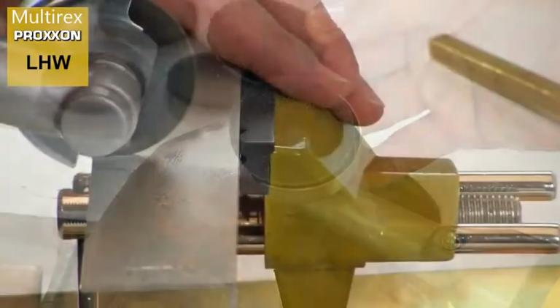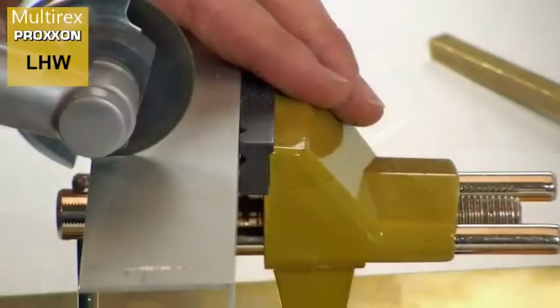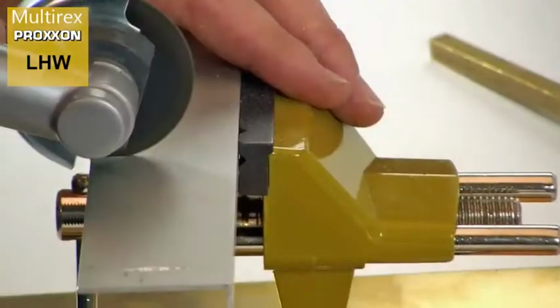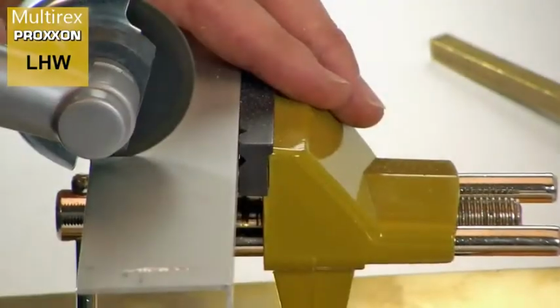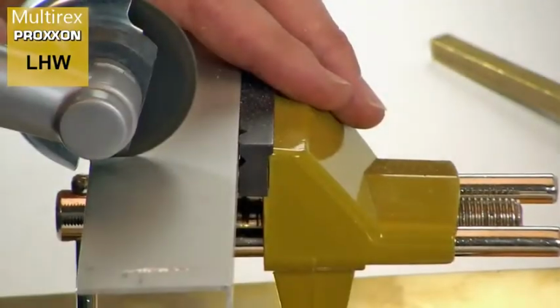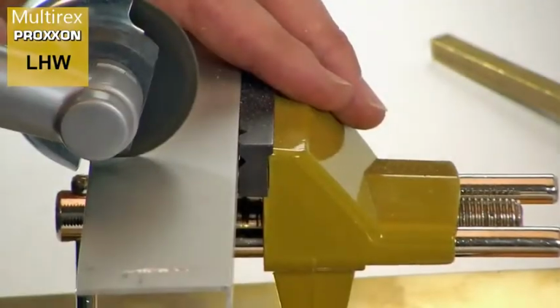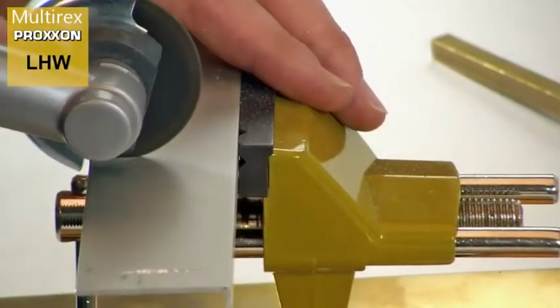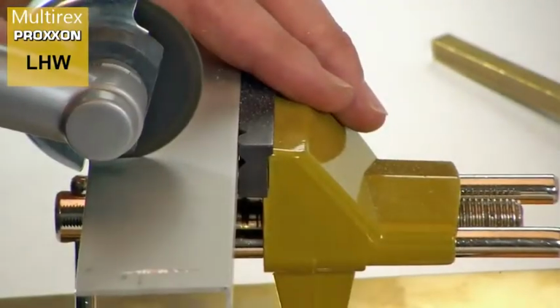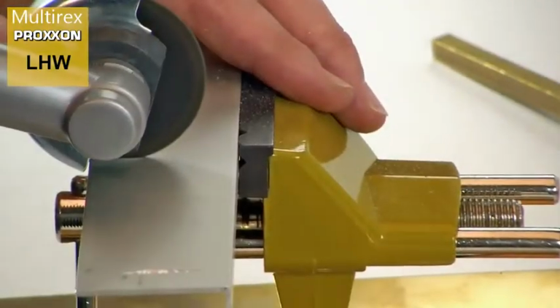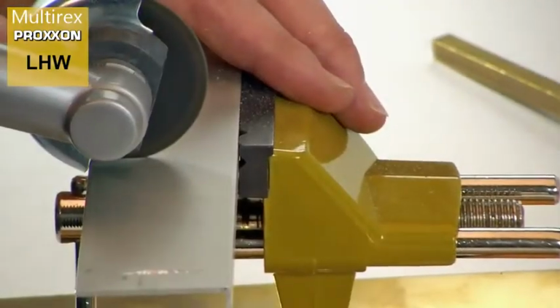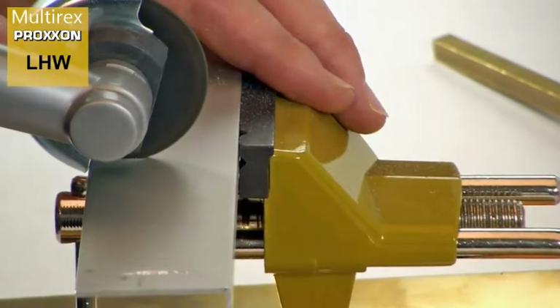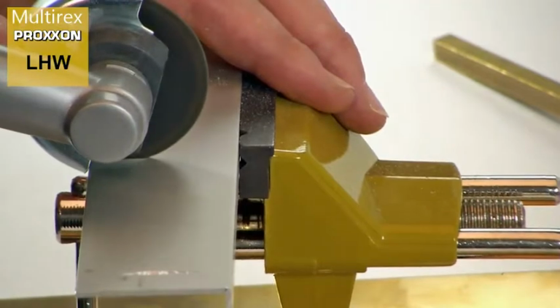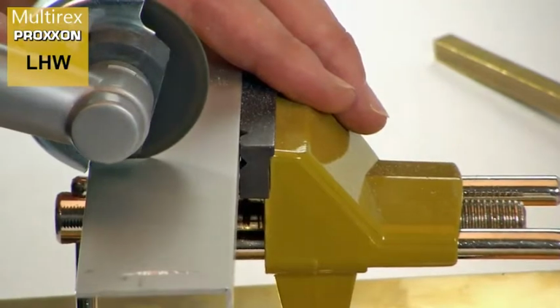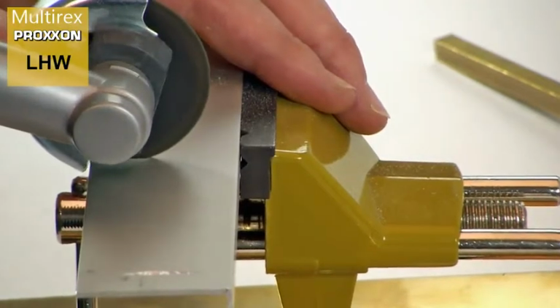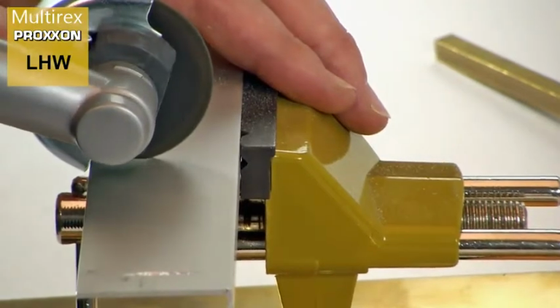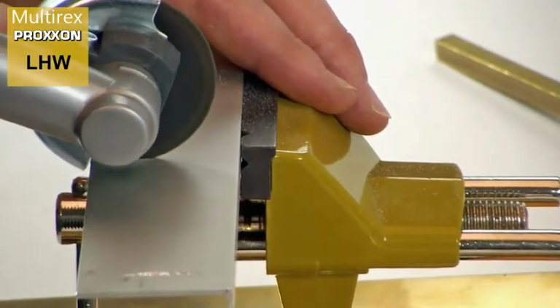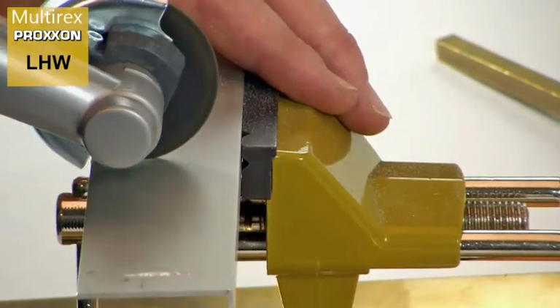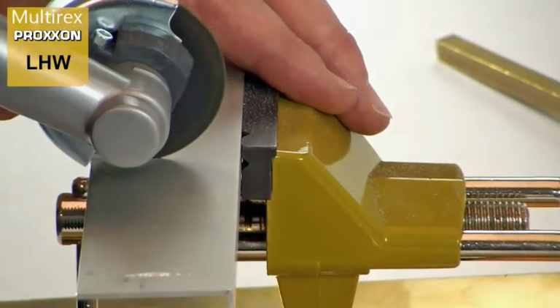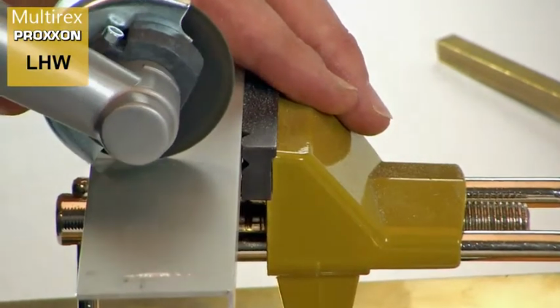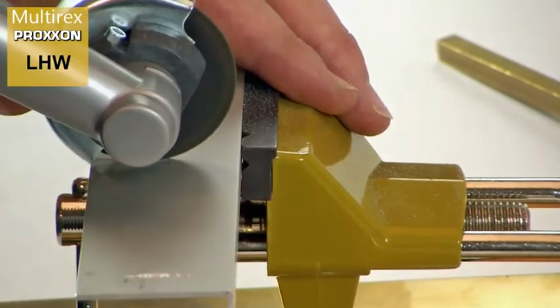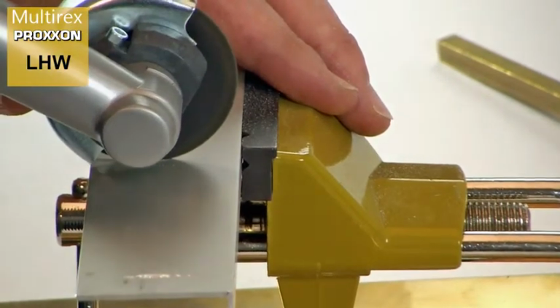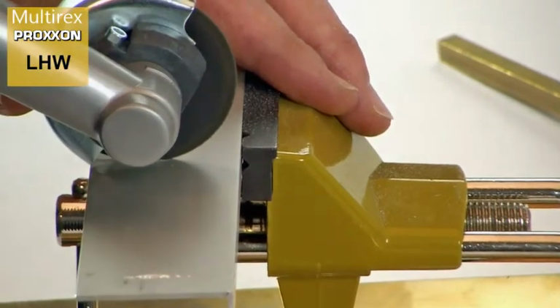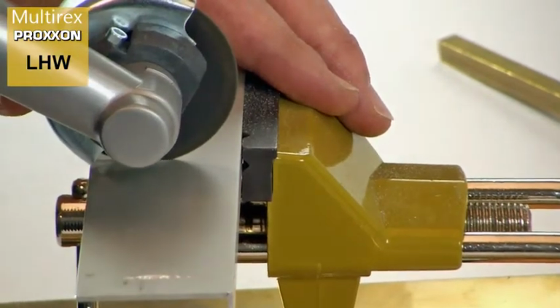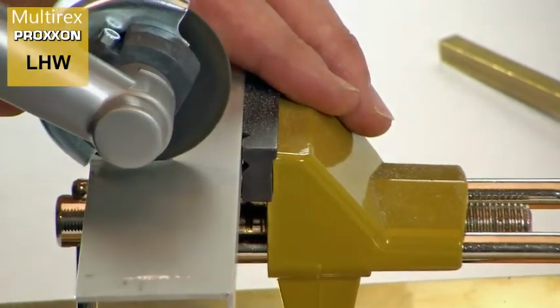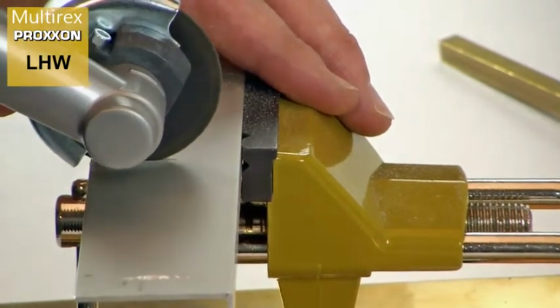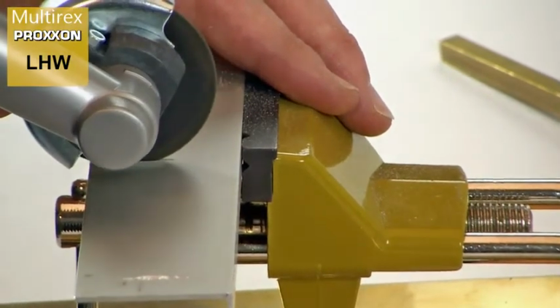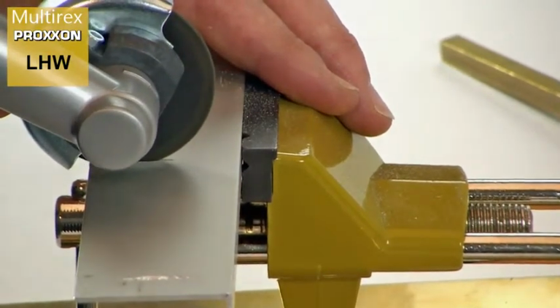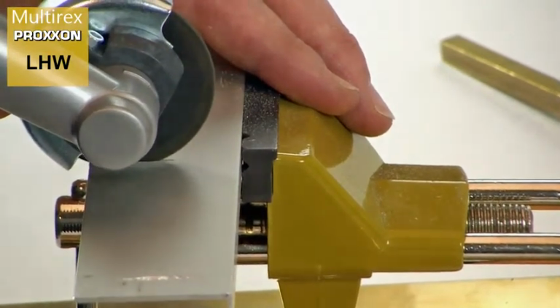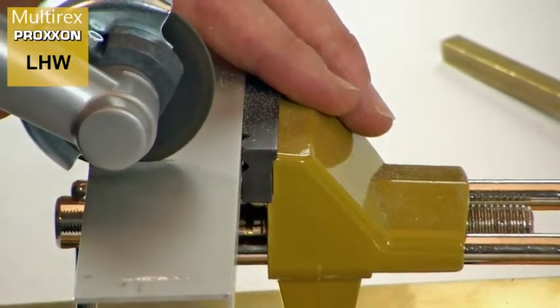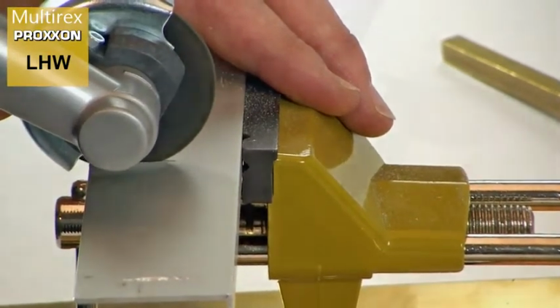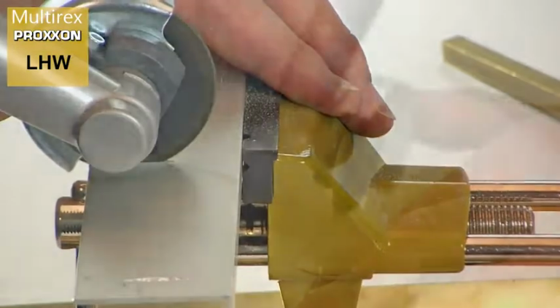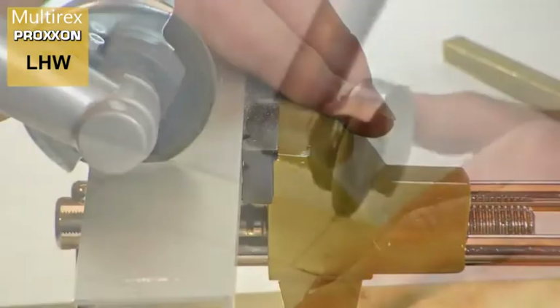Our corundum-bound cutting disc makes it possible to cut steel, non-ferrous metals and wood.